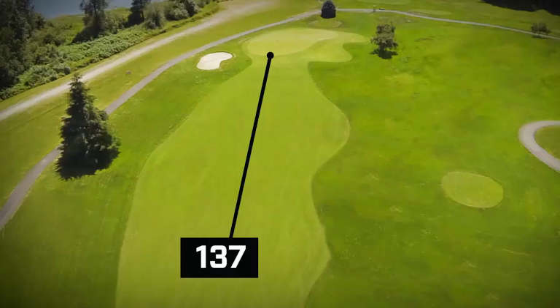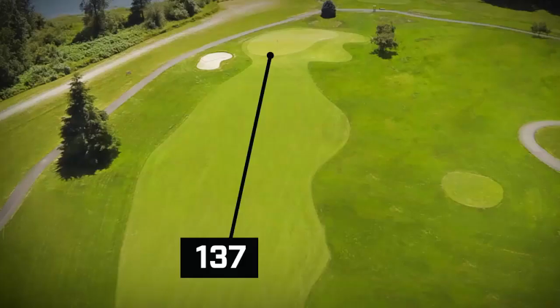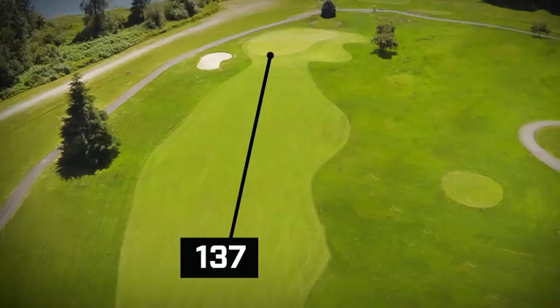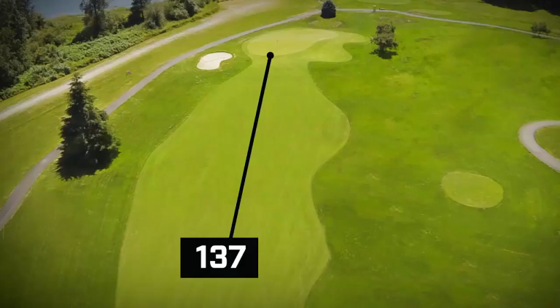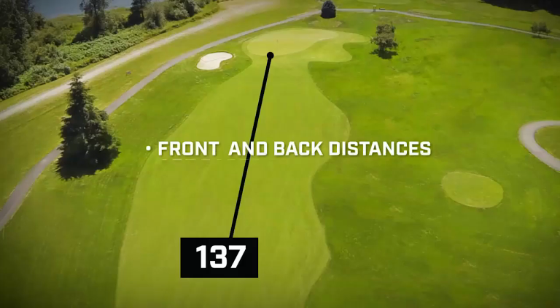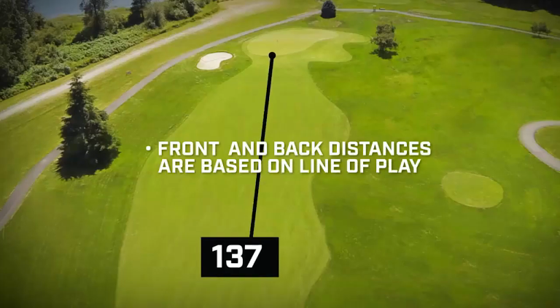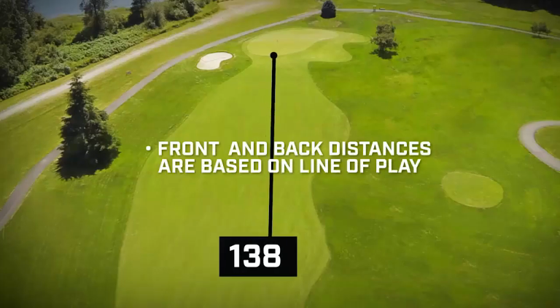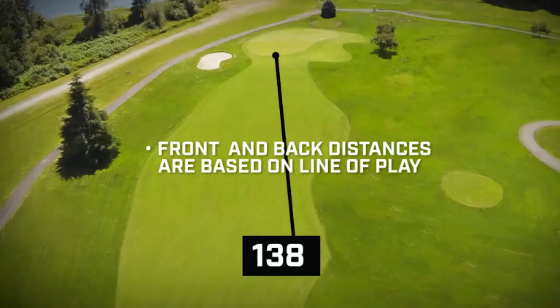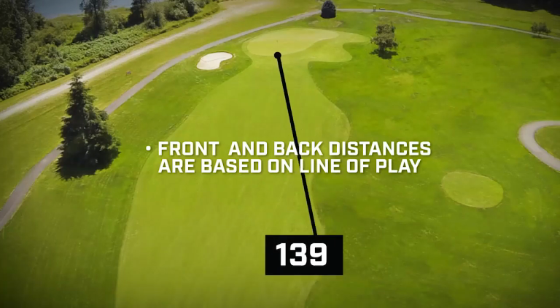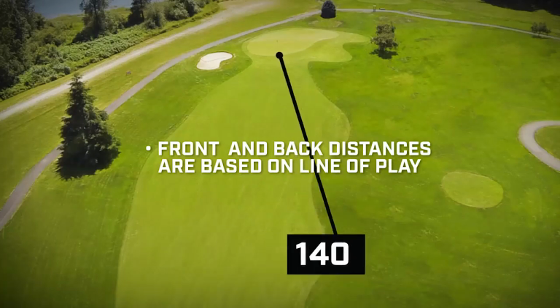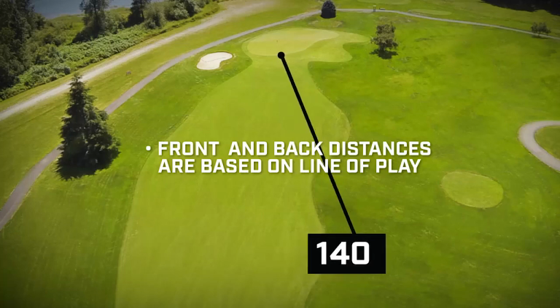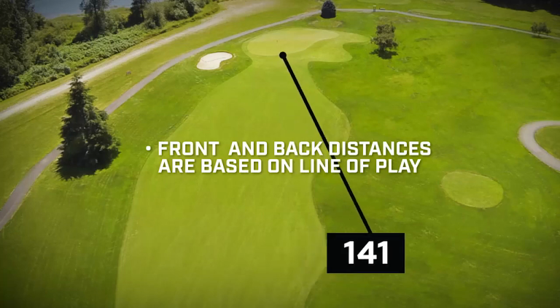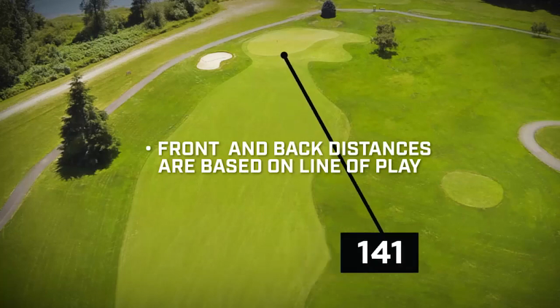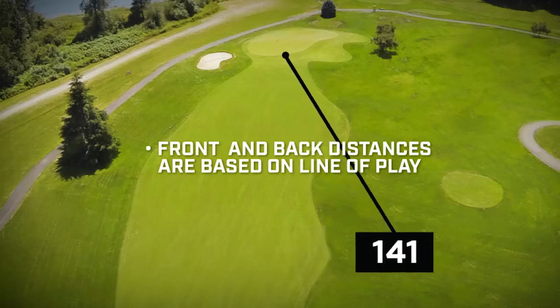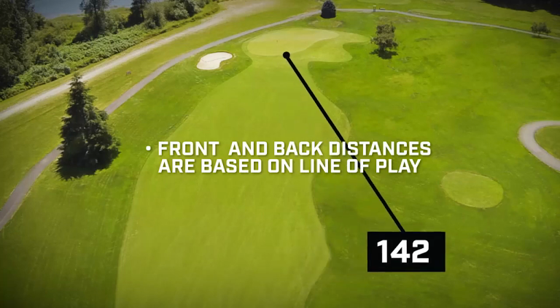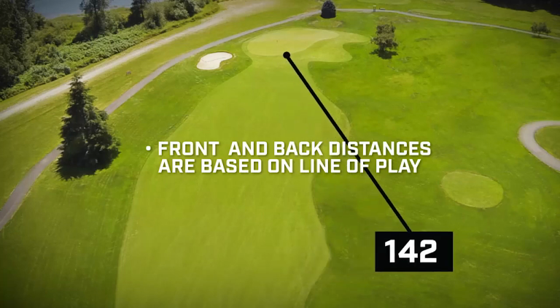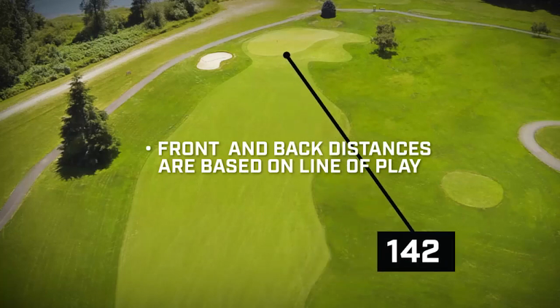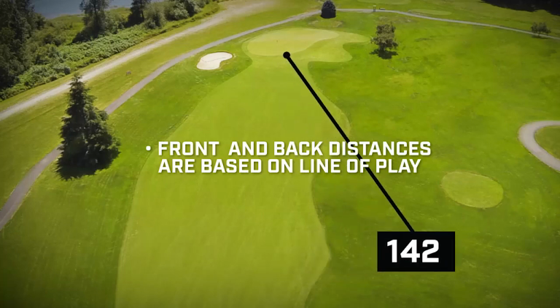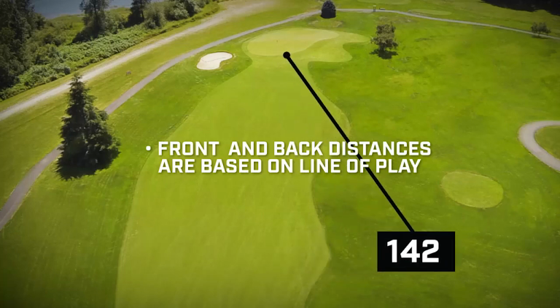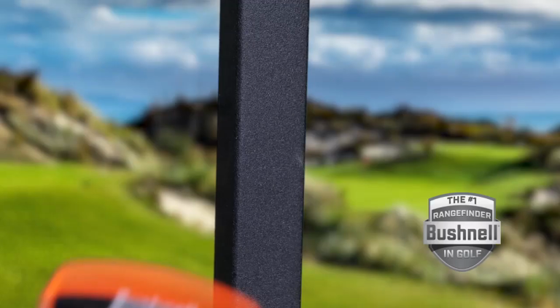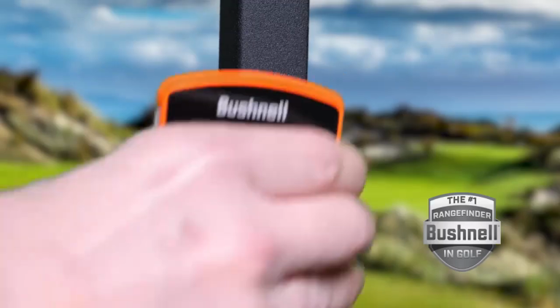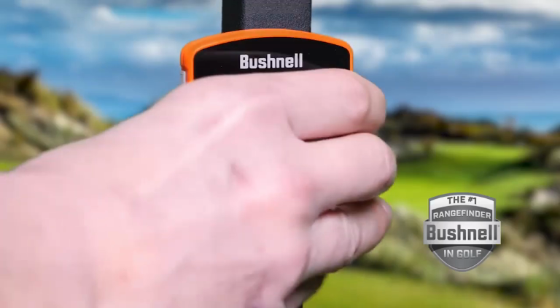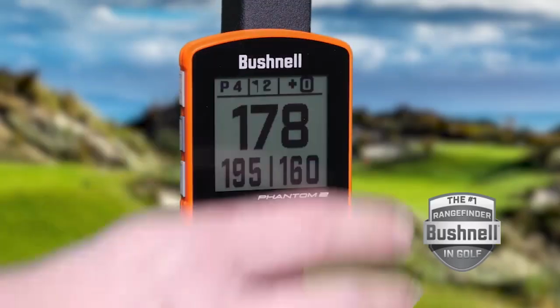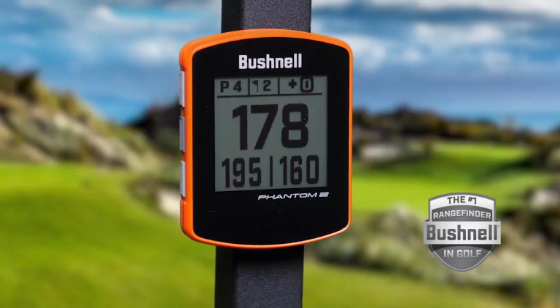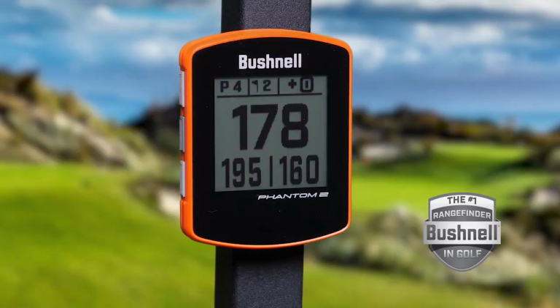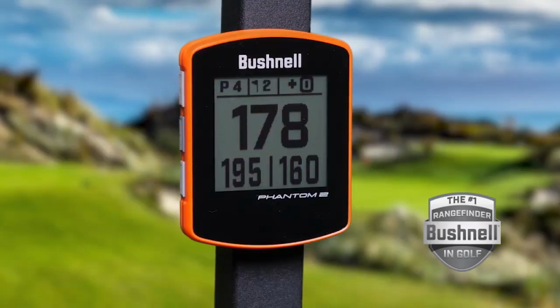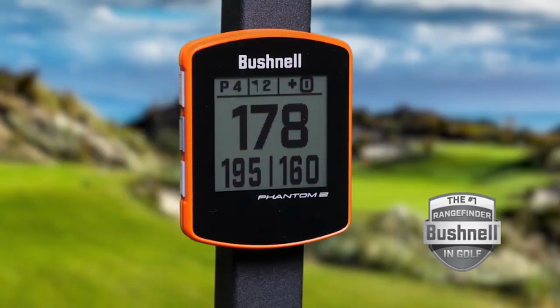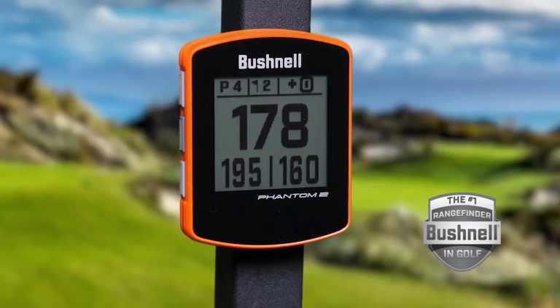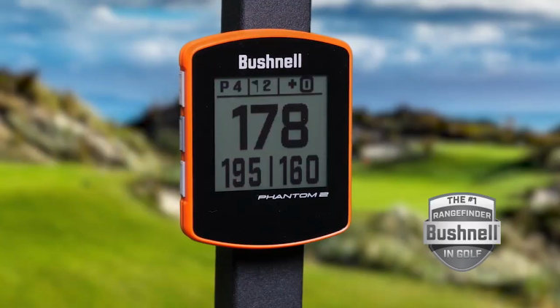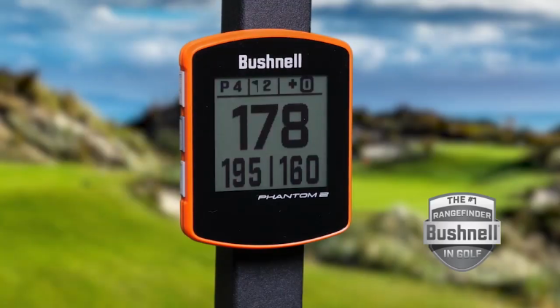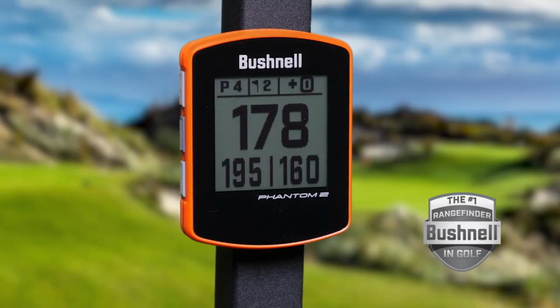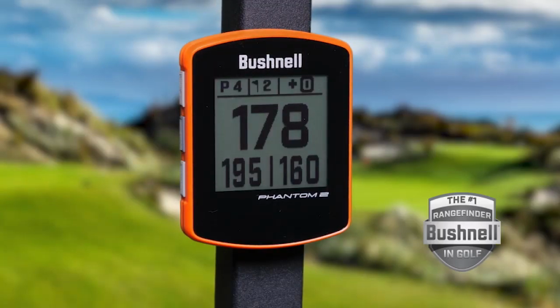Now, your front and back distances are shown based on your line of play. We've improved our integrated bite magnetic cart mount.